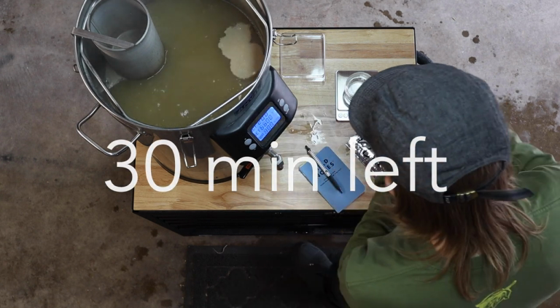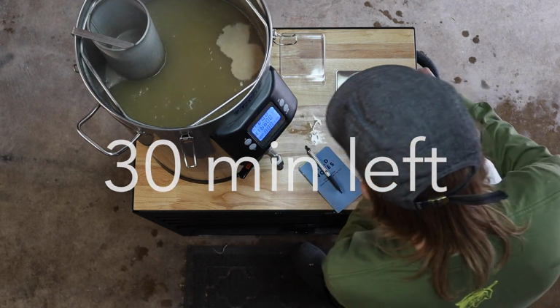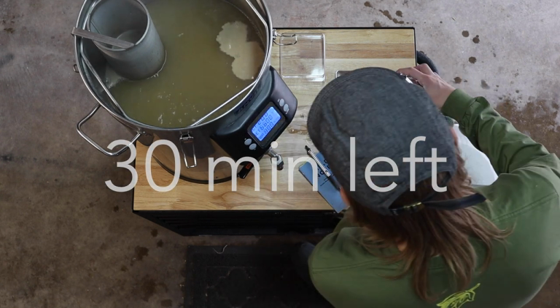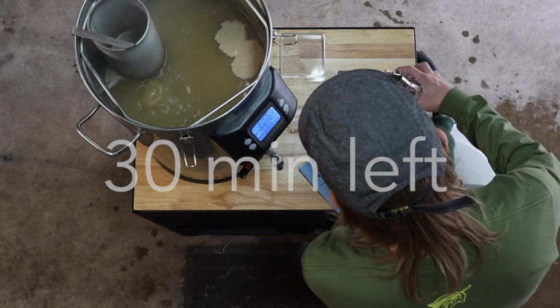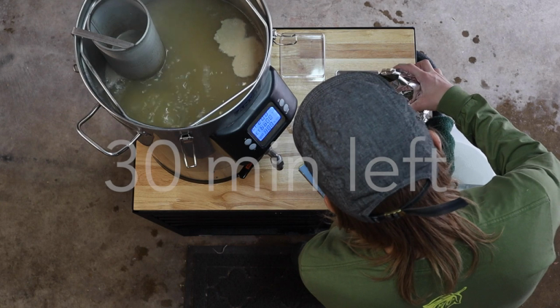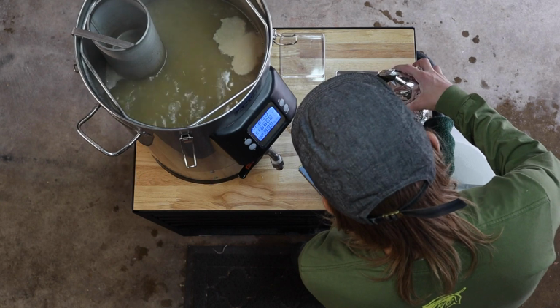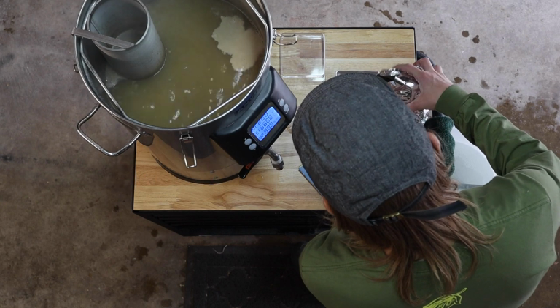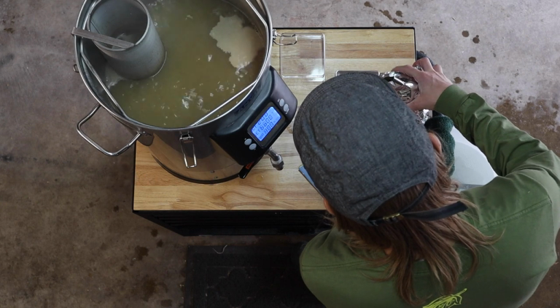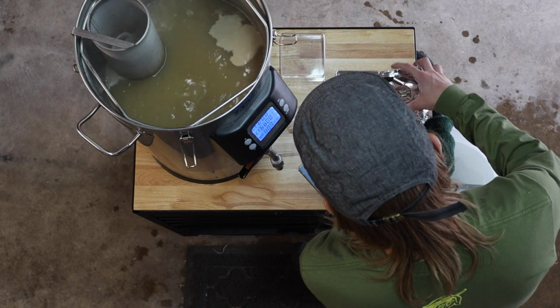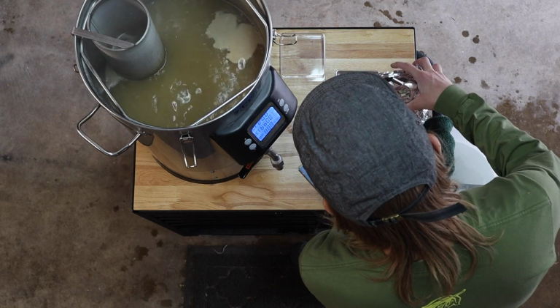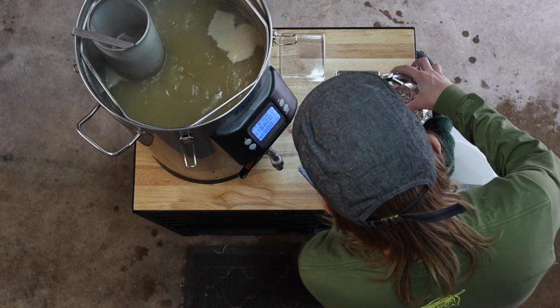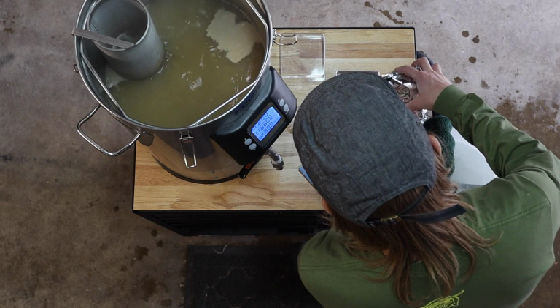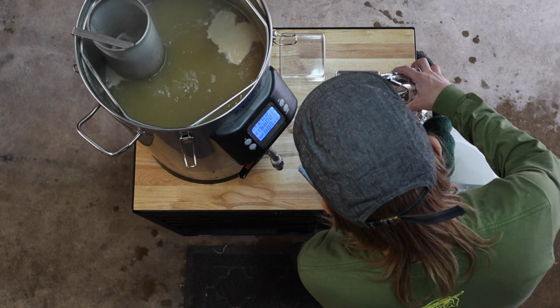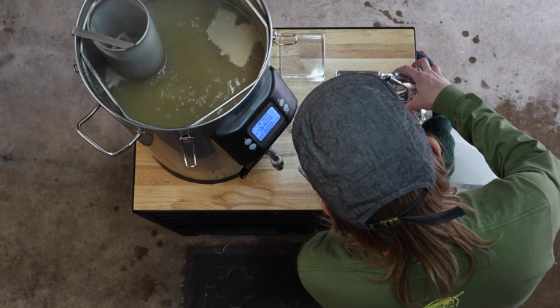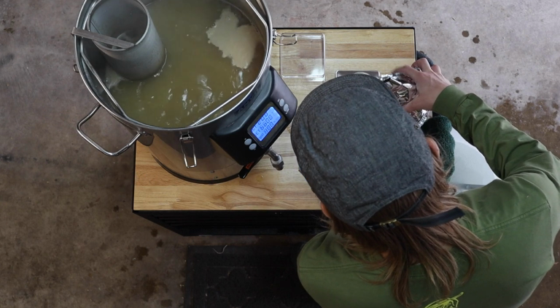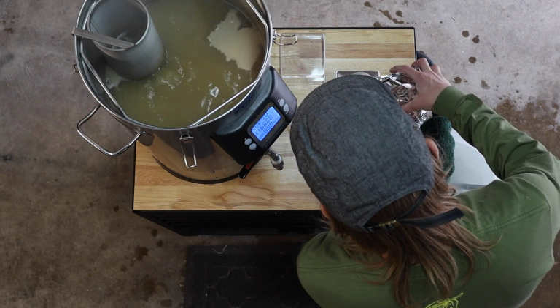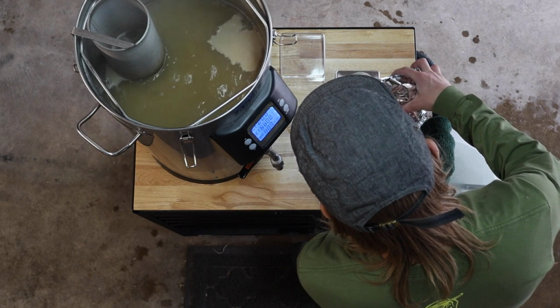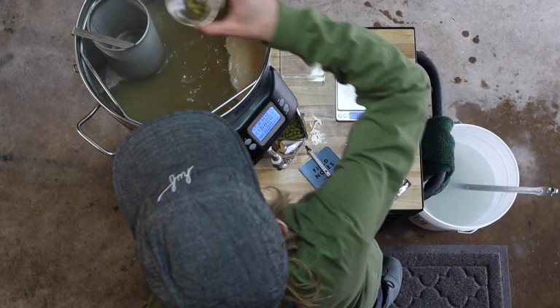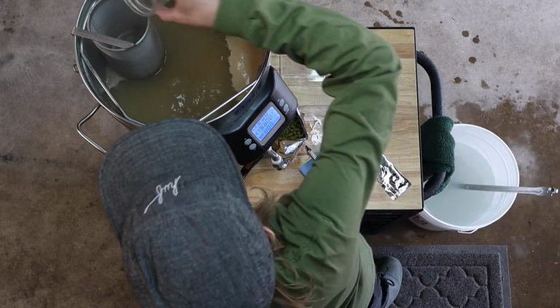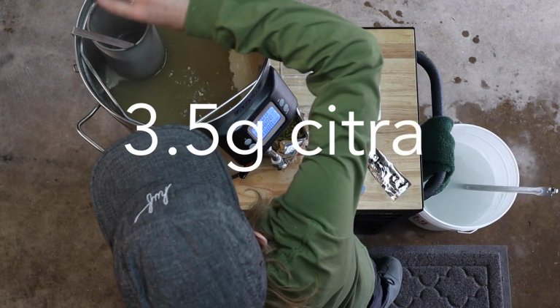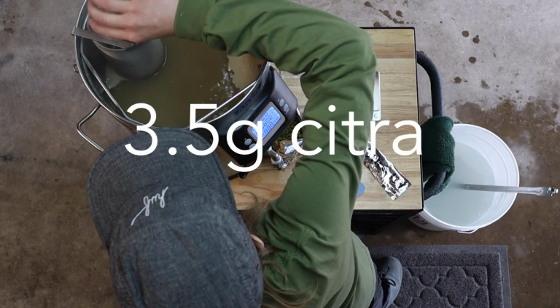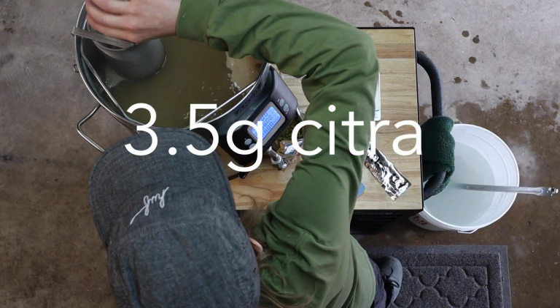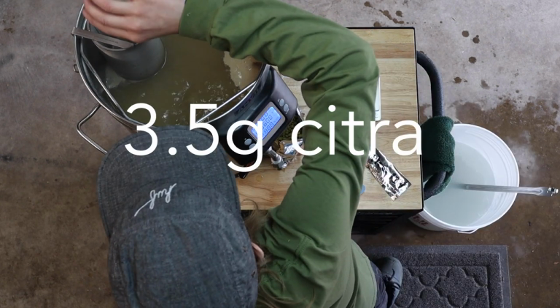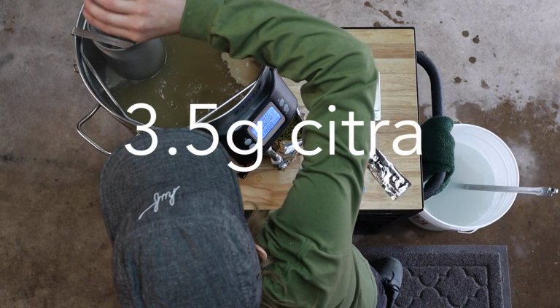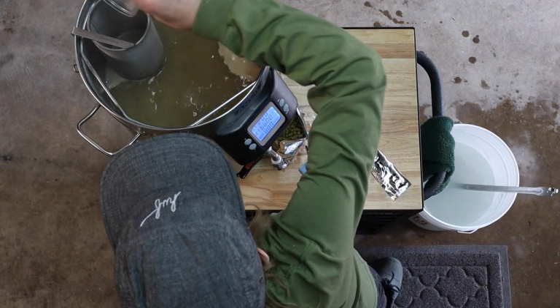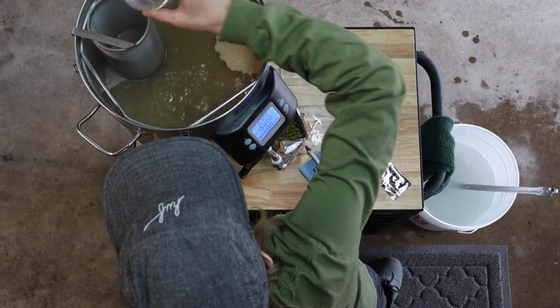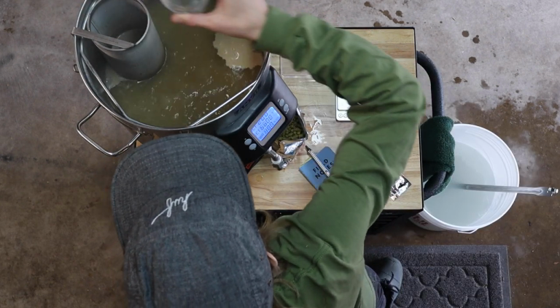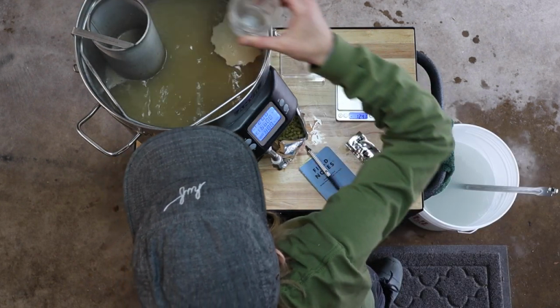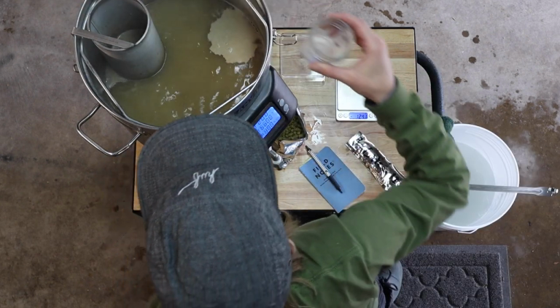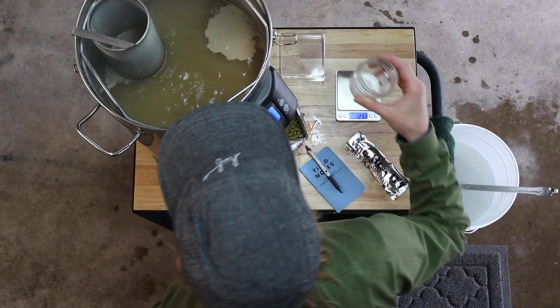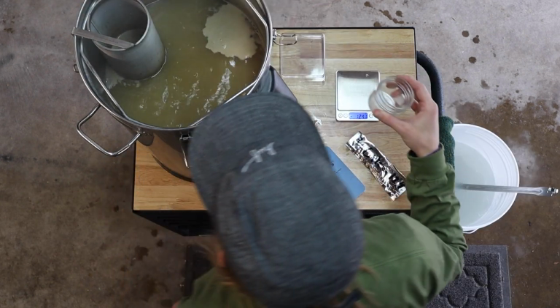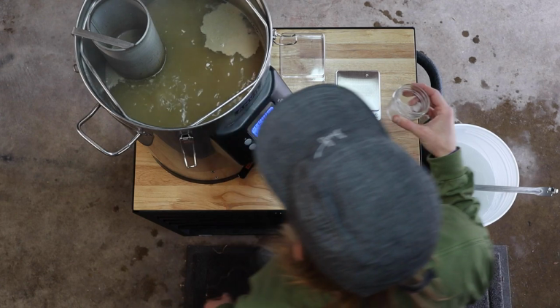We're halfway through our boil and it's time for the first hop addition. Here's three and a half grams of citra — 30 minutes to go.